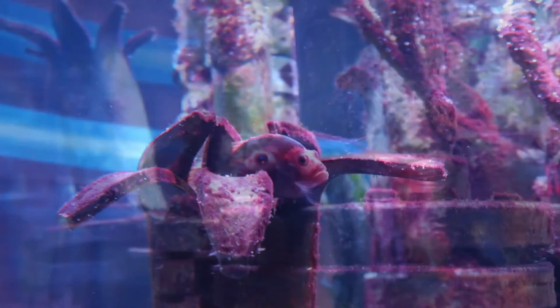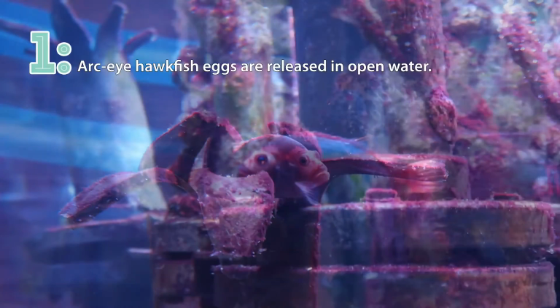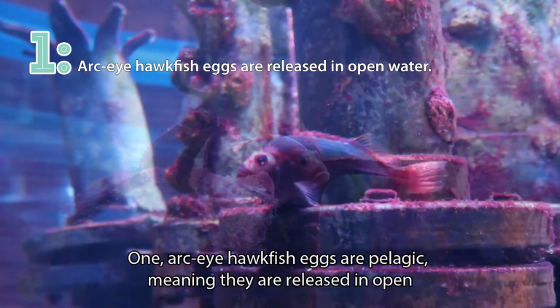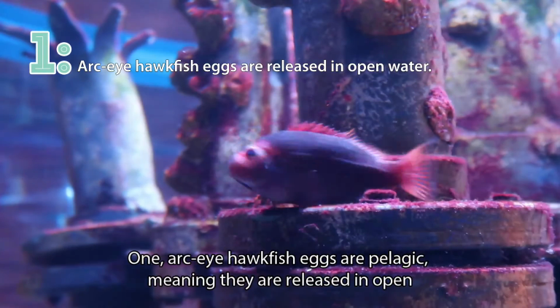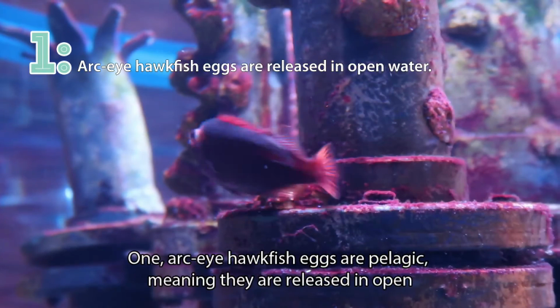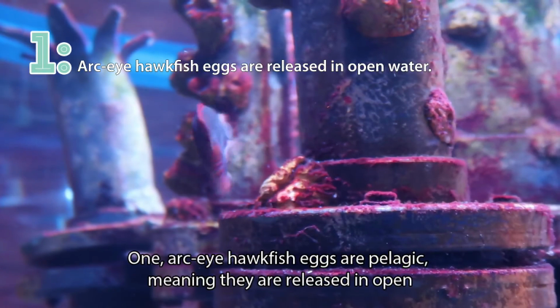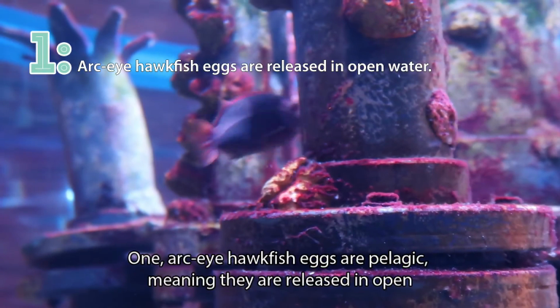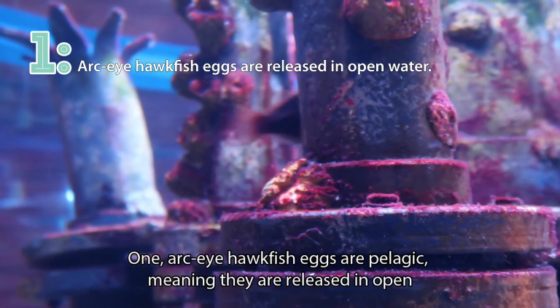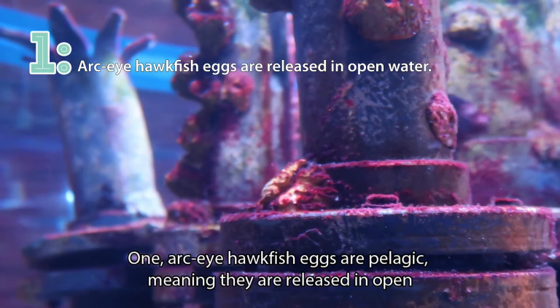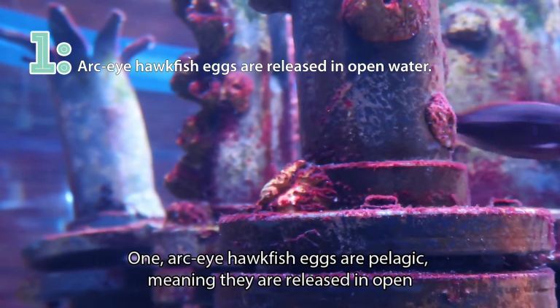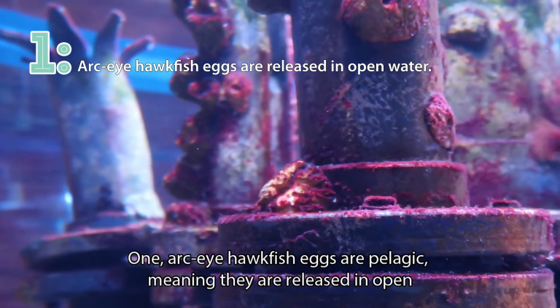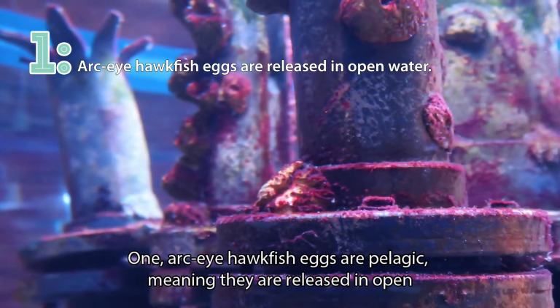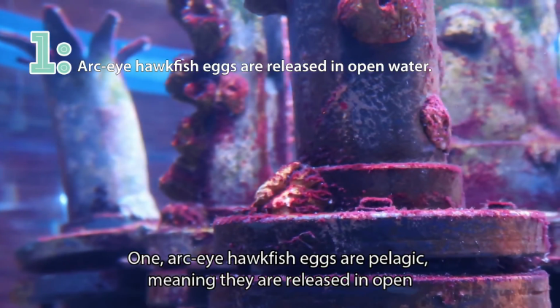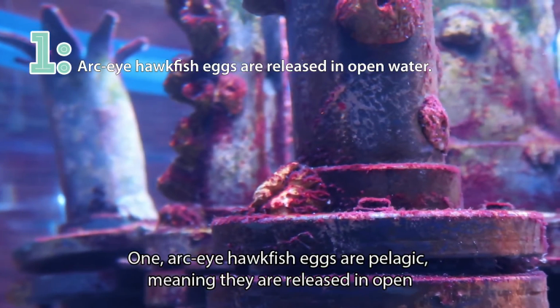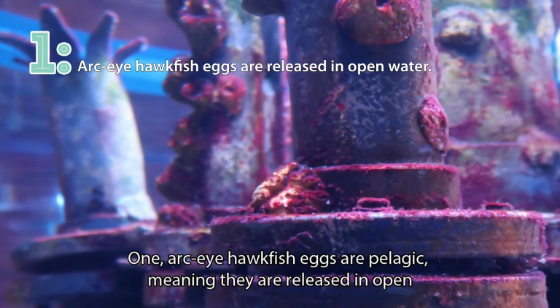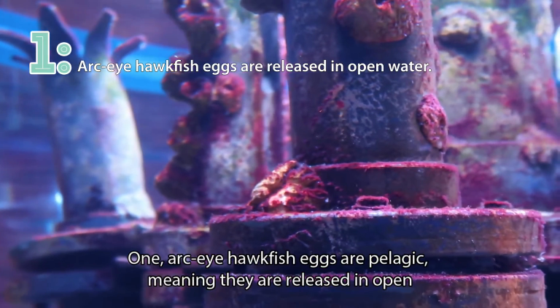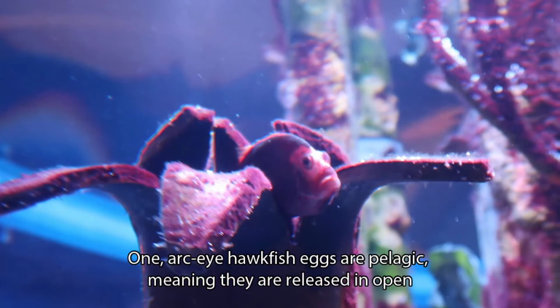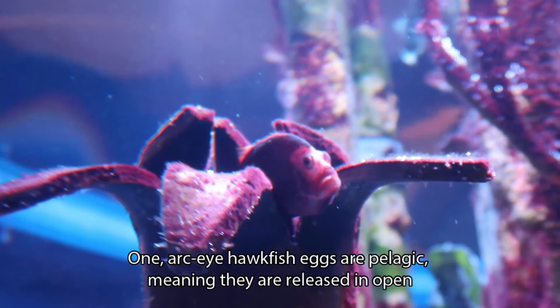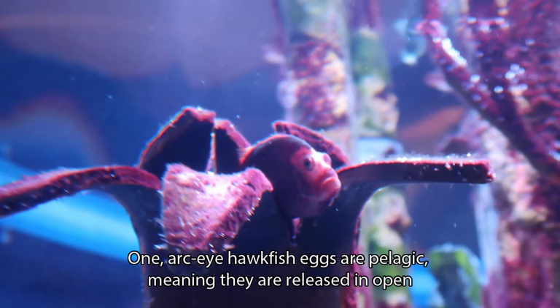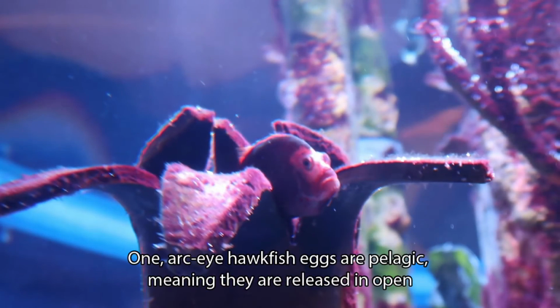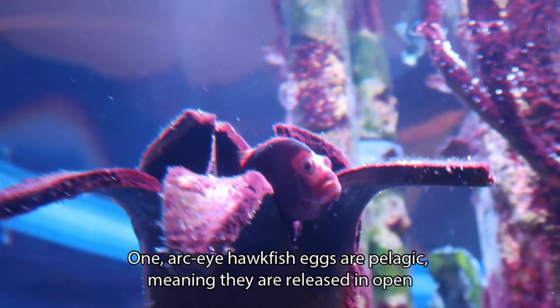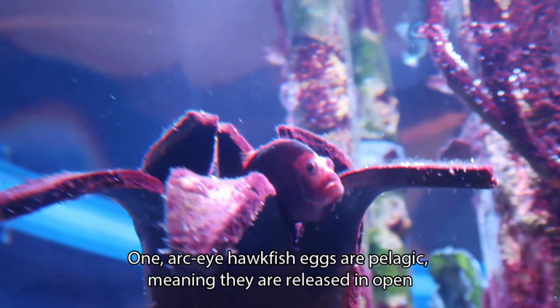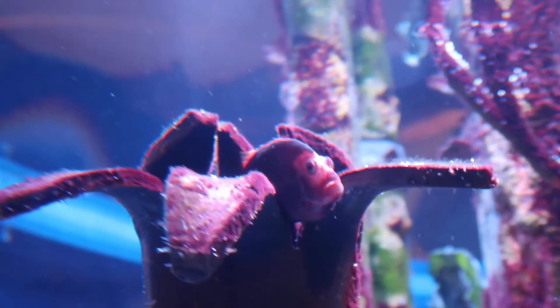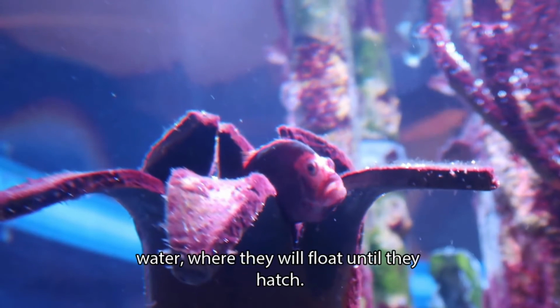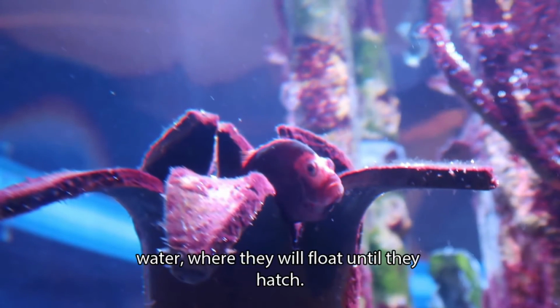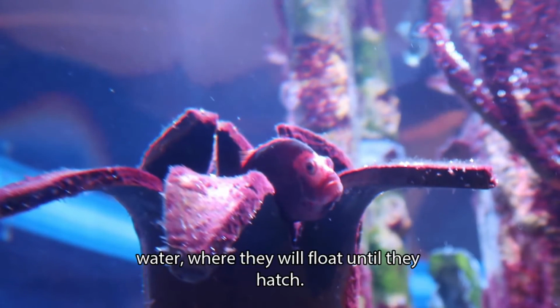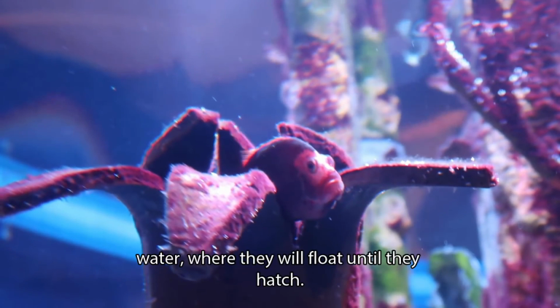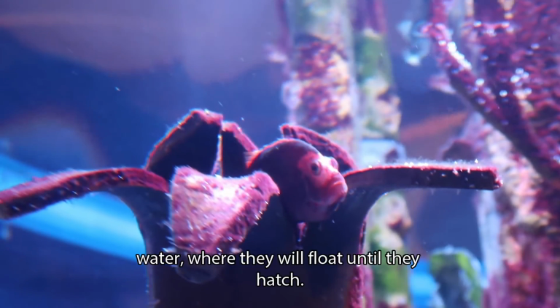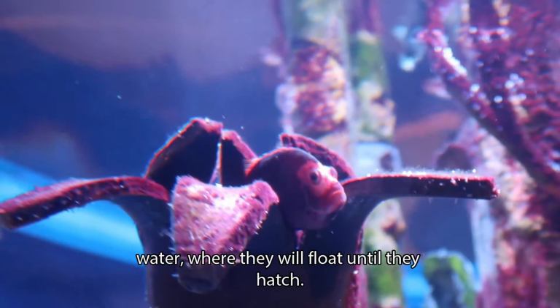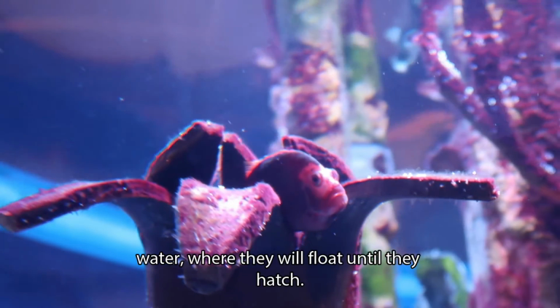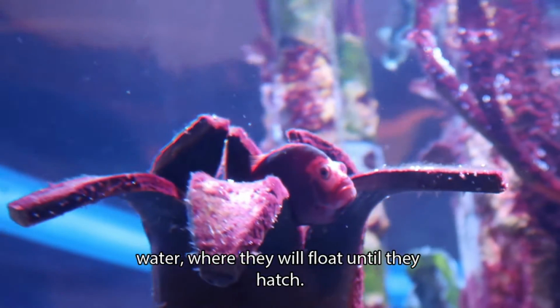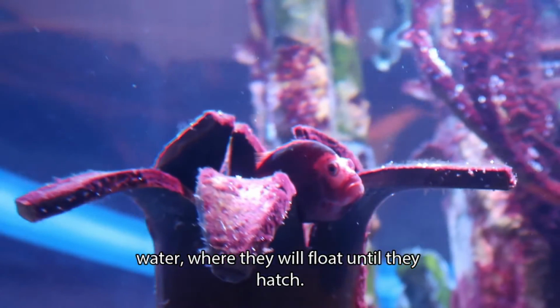One: Arc-eye hawkfish eggs are pelagic, meaning they are released in open water where they will float until they hatch.